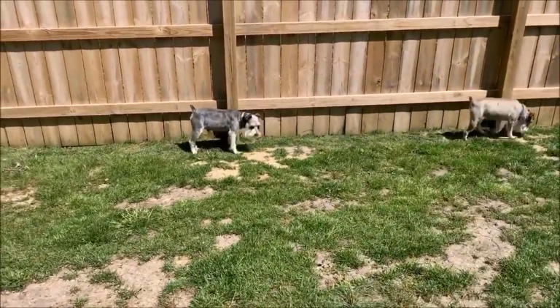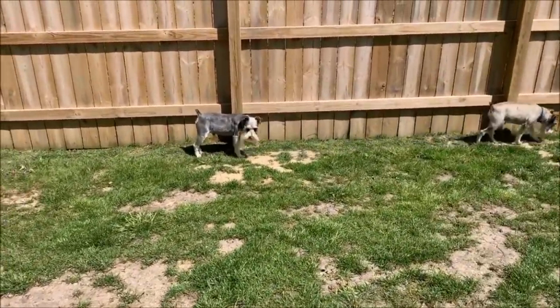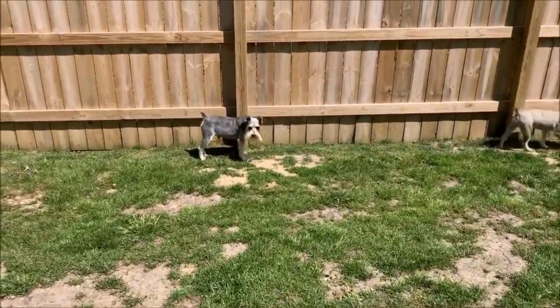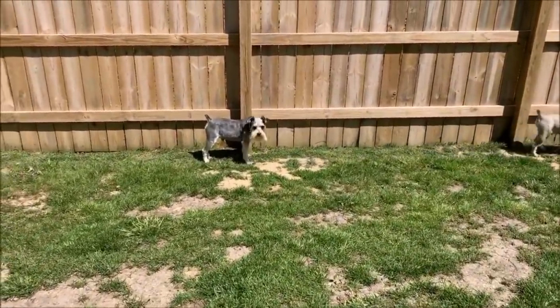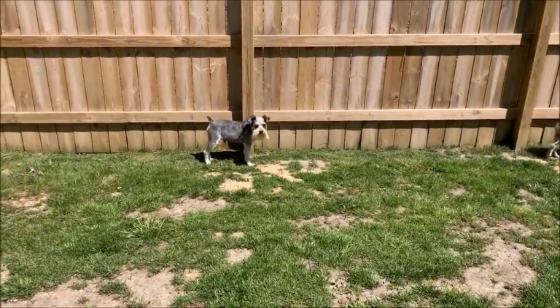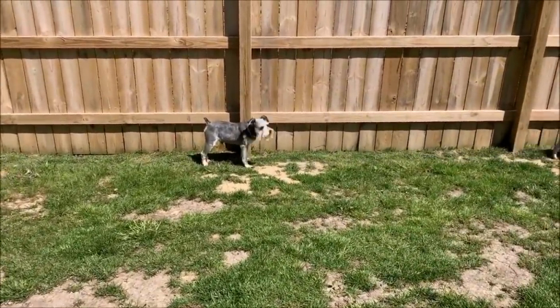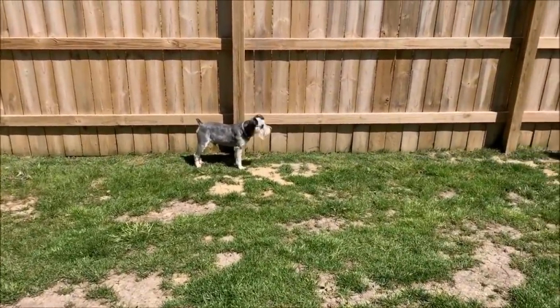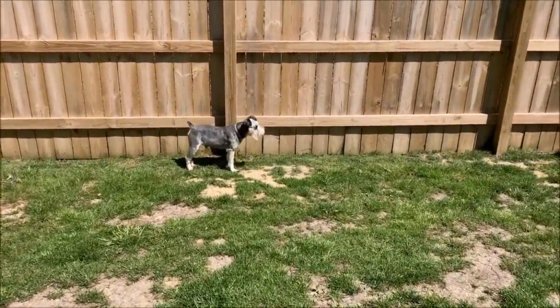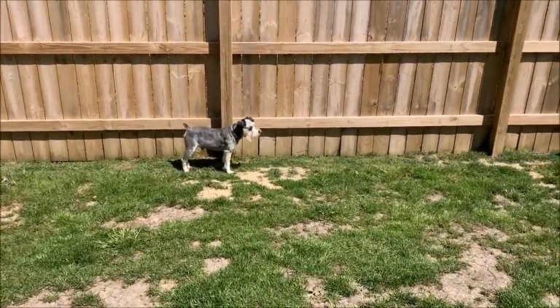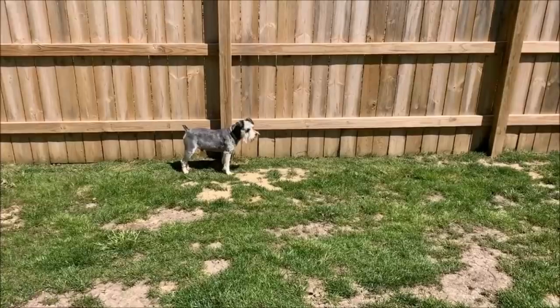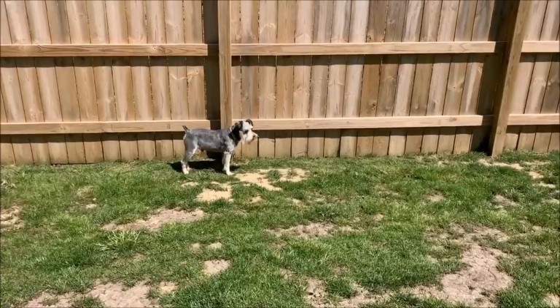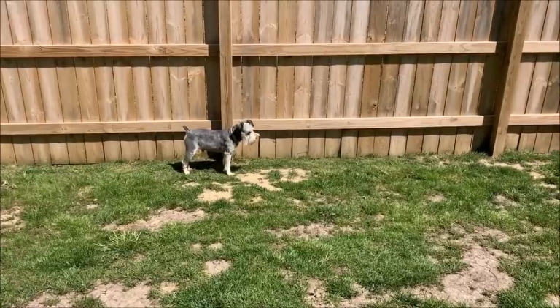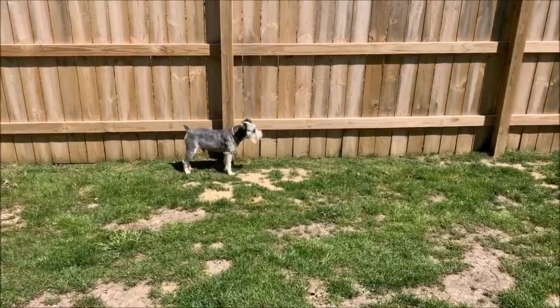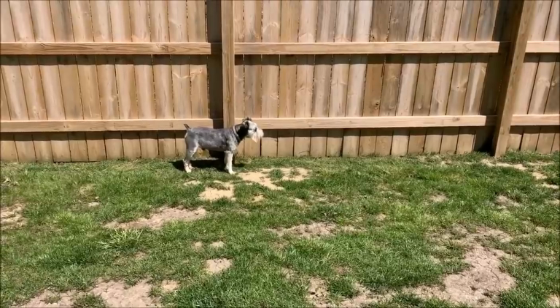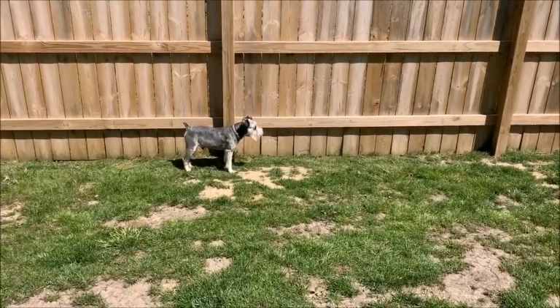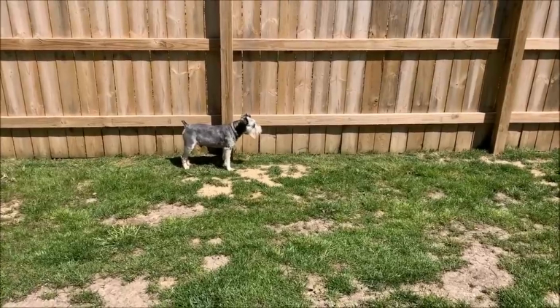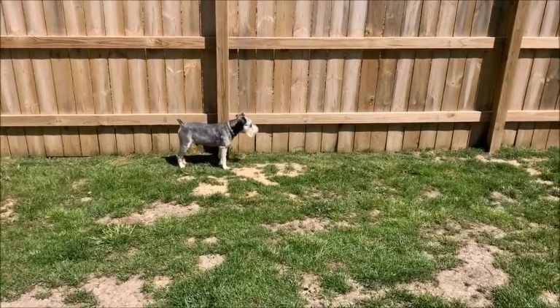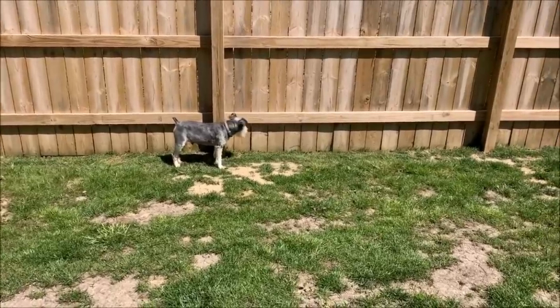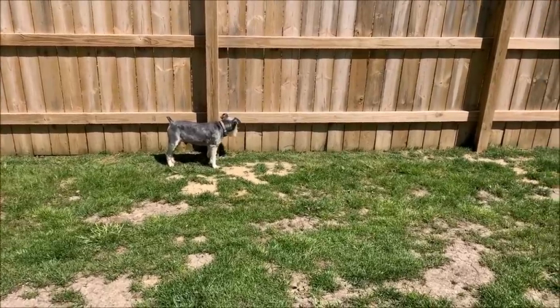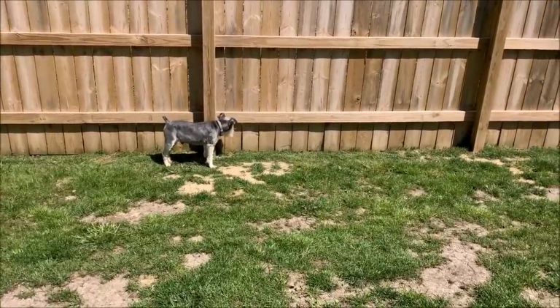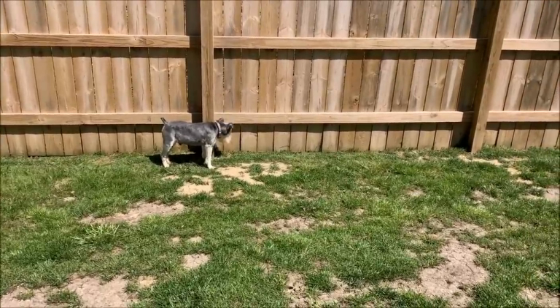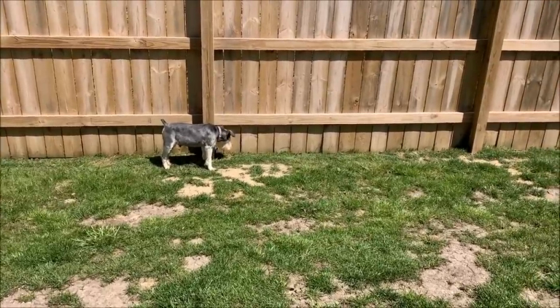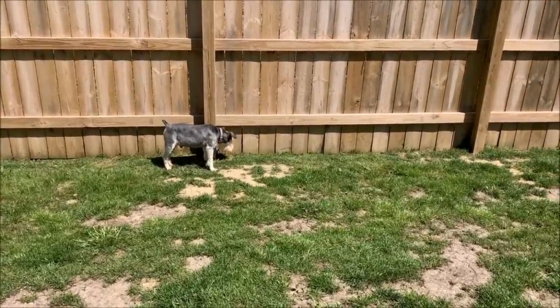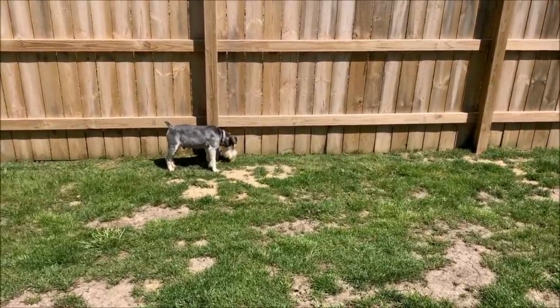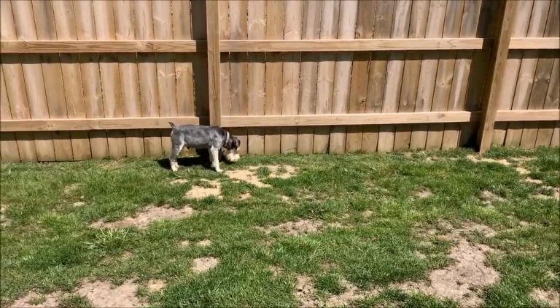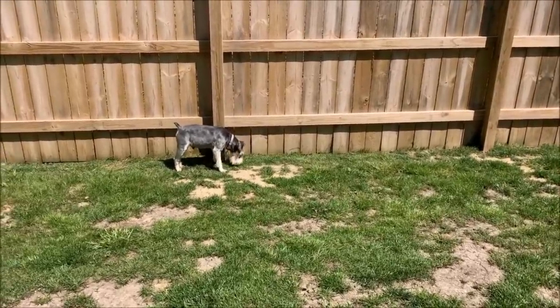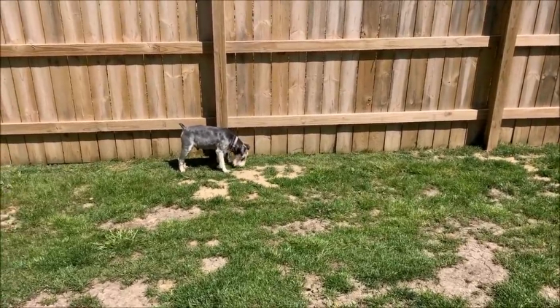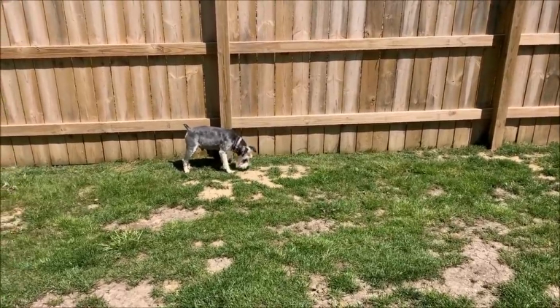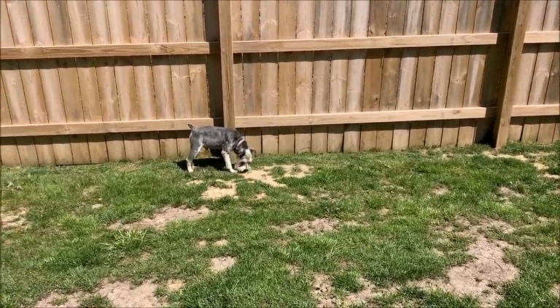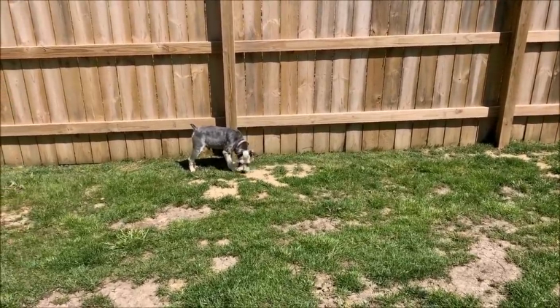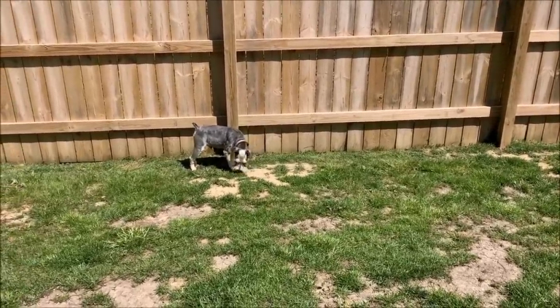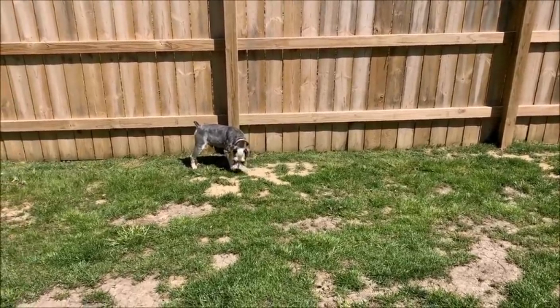I'm going to get to cleaning up these landmines, let the boys enjoy the sunshine a little, and then I got to finish Mozzie up. I'll be right back.